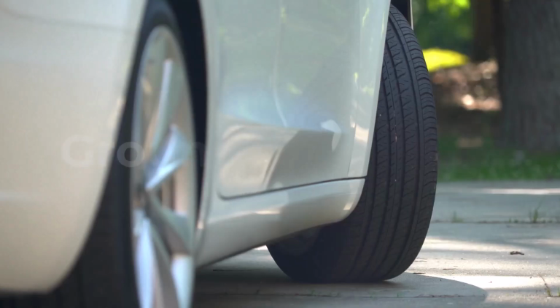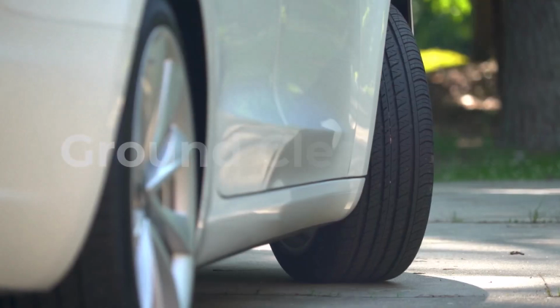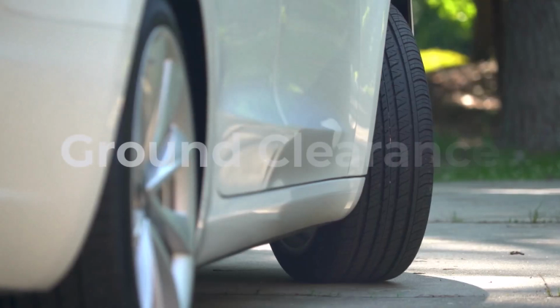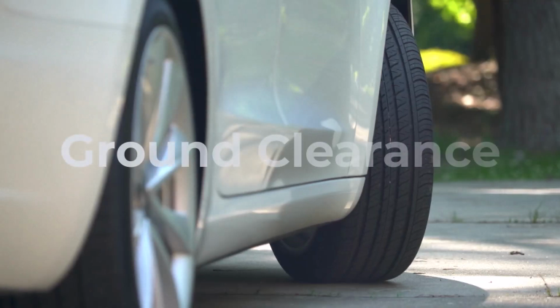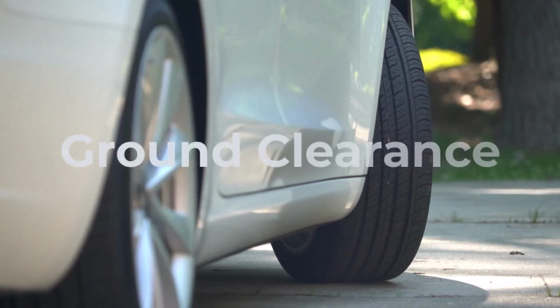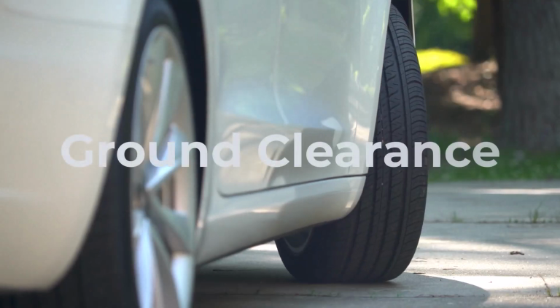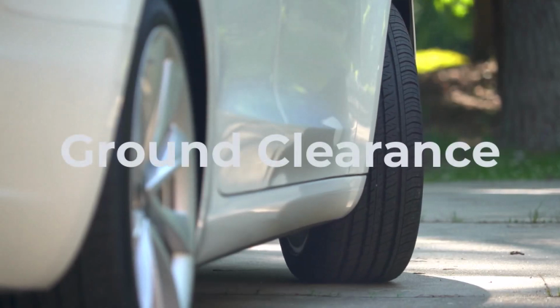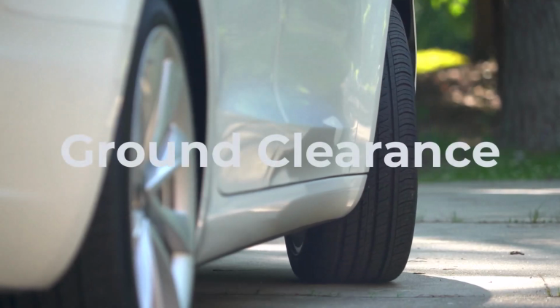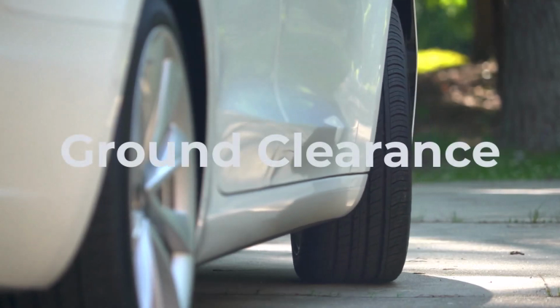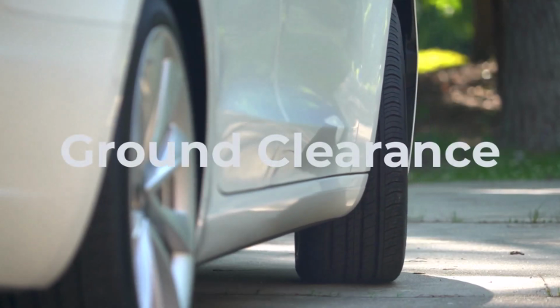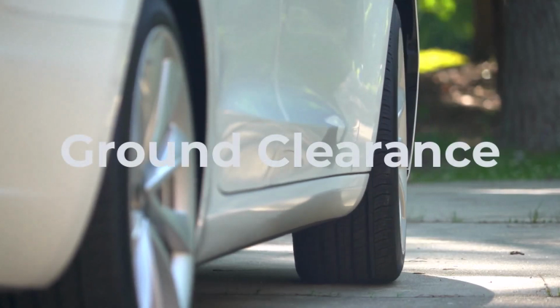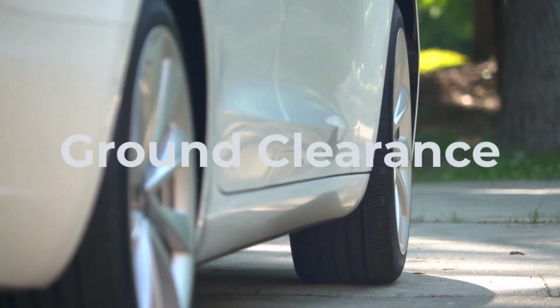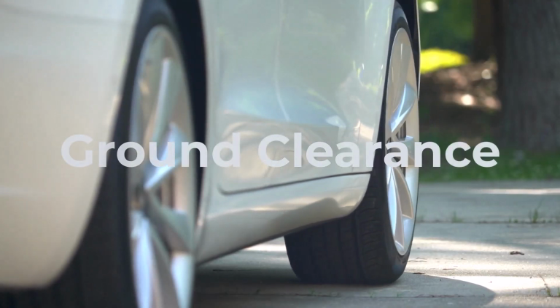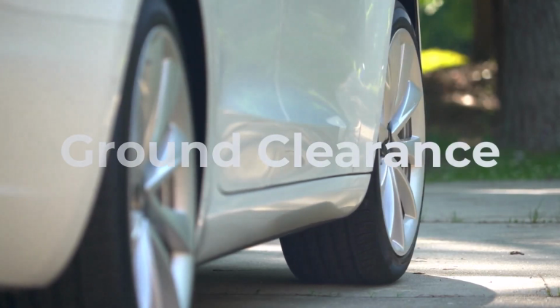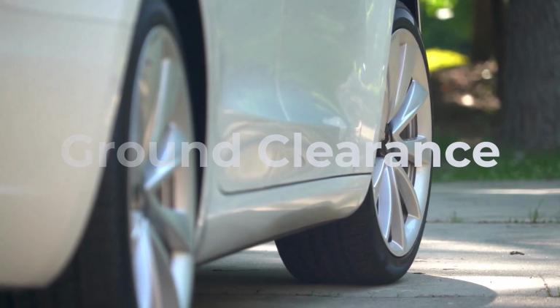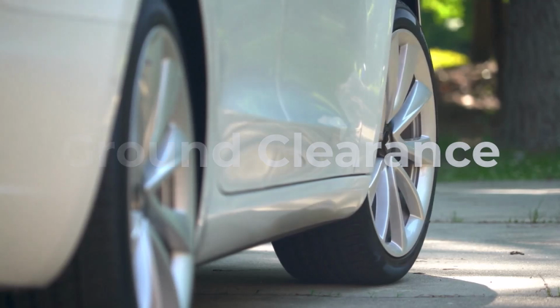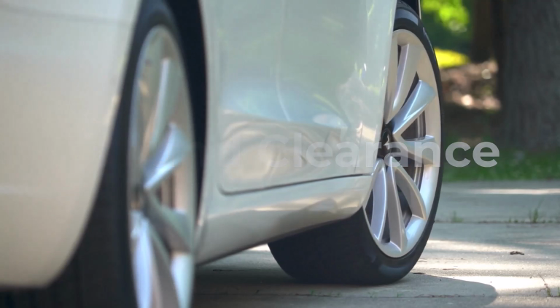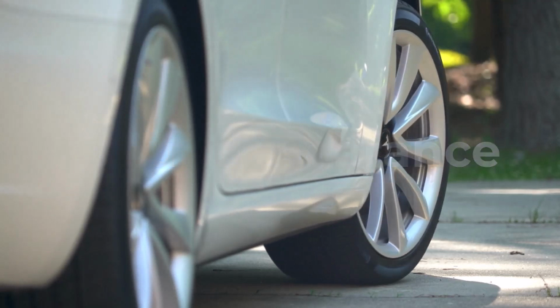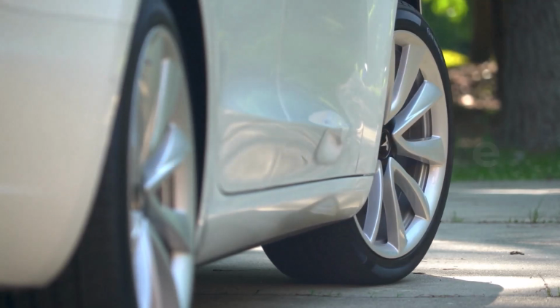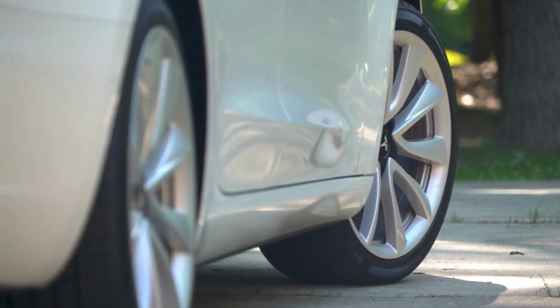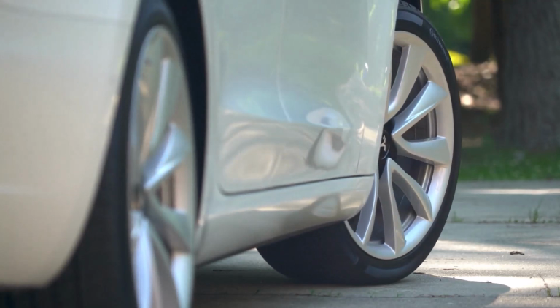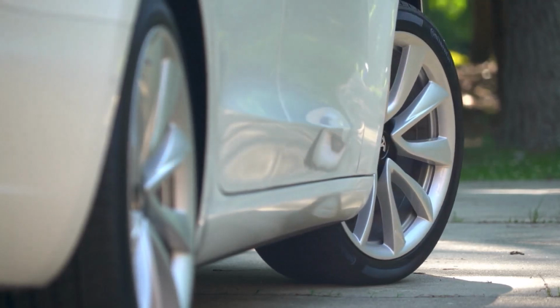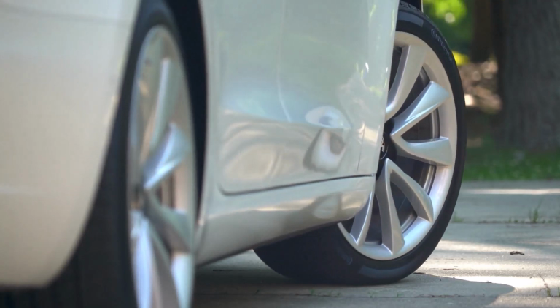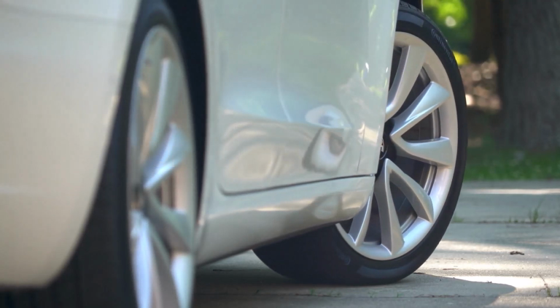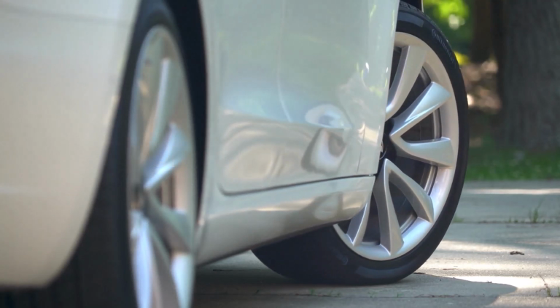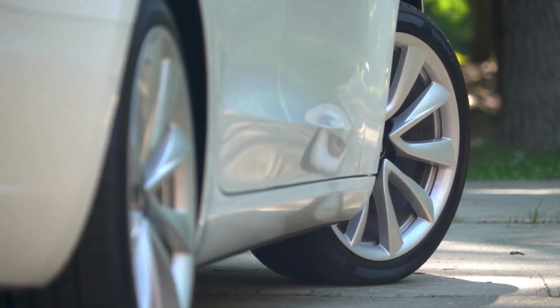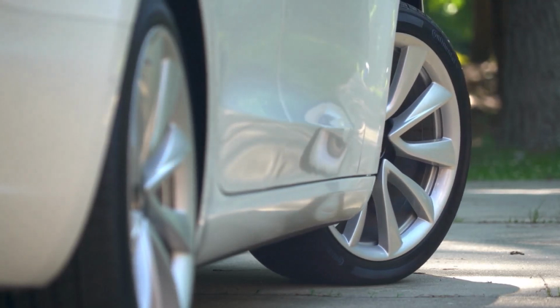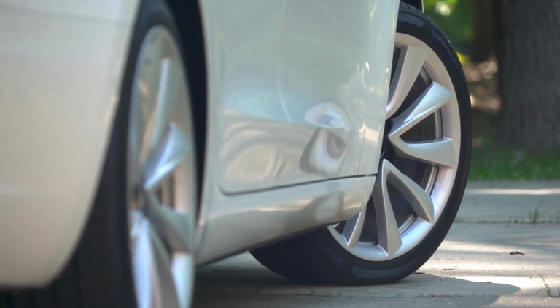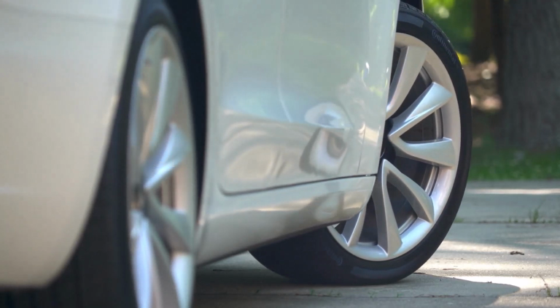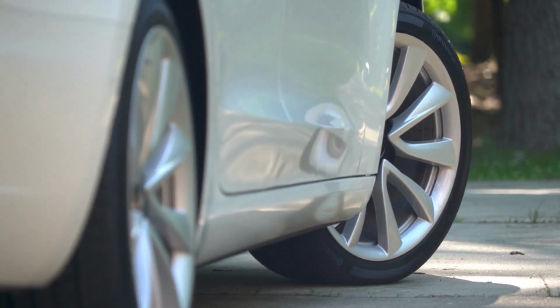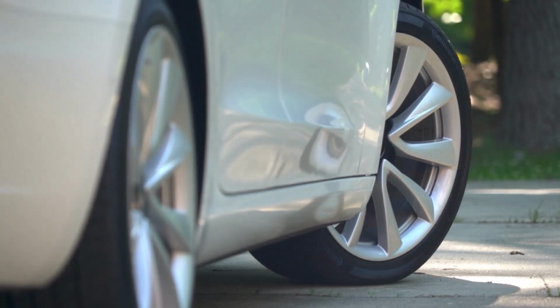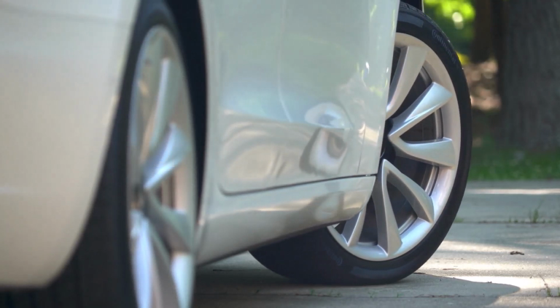Verify that your vehicle has enough clearance to accommodate the narrower 195 tires without rubbing during sharp turns or when fully loaded.